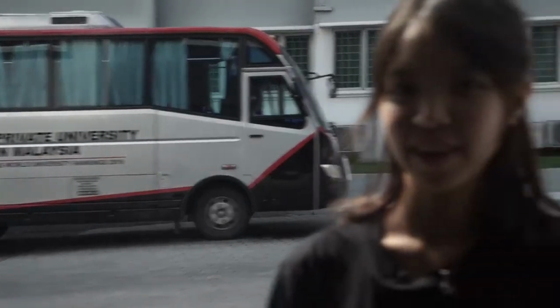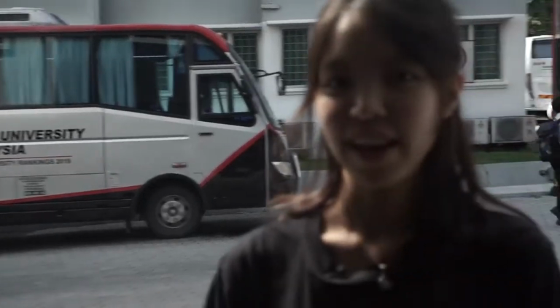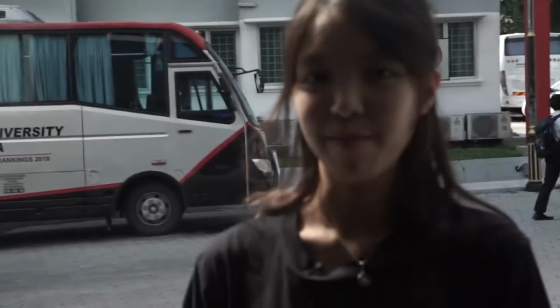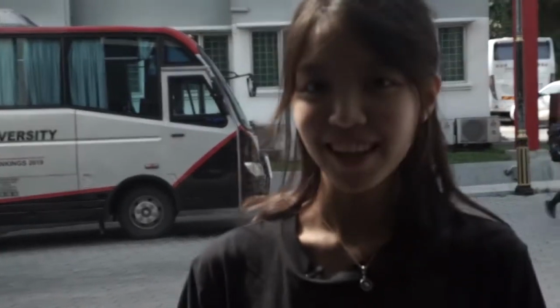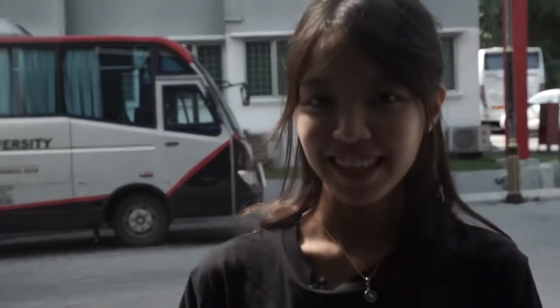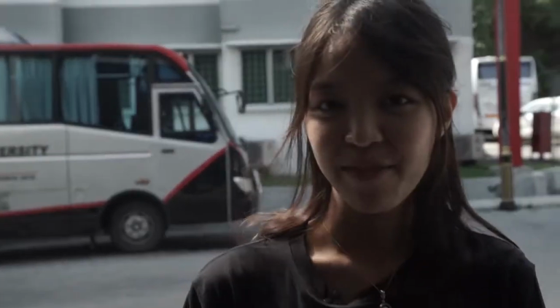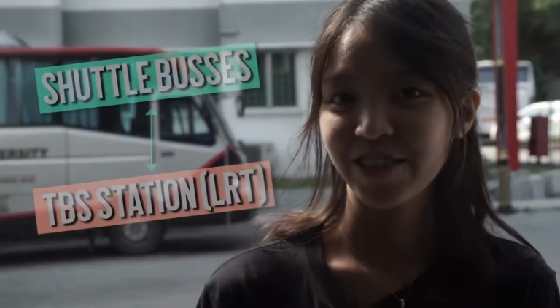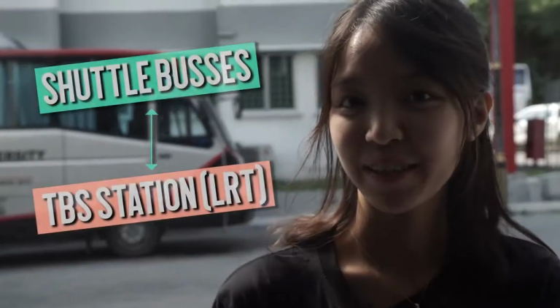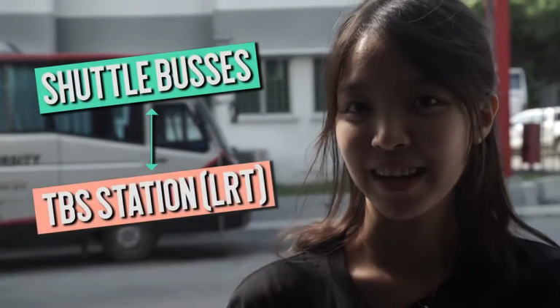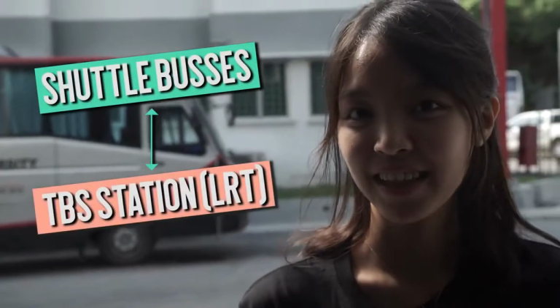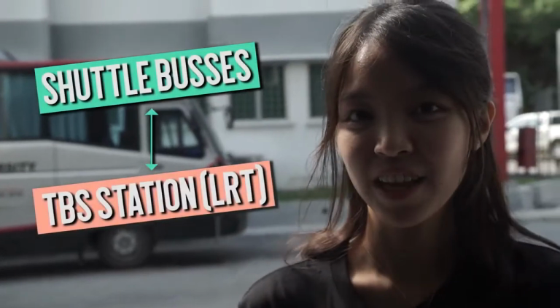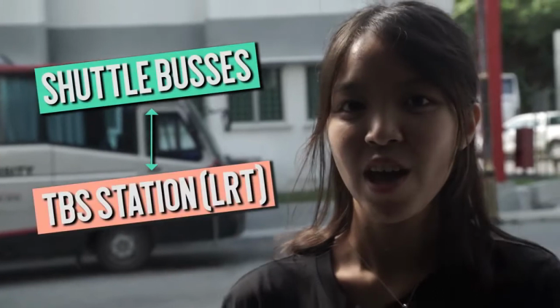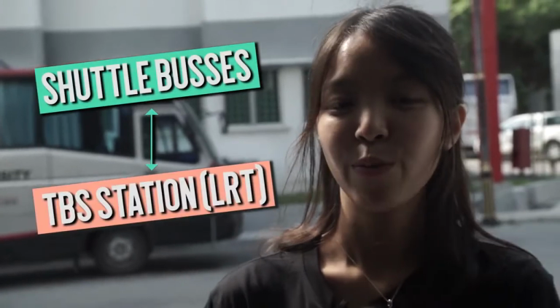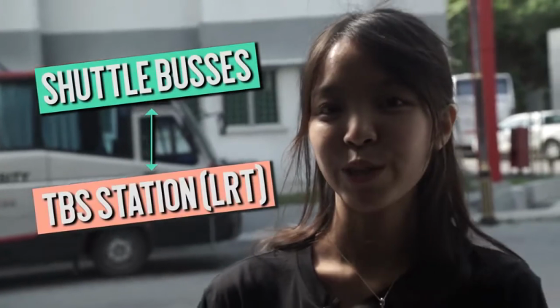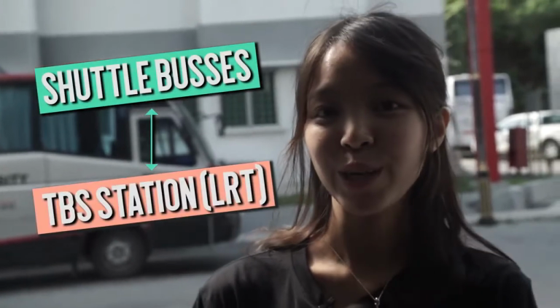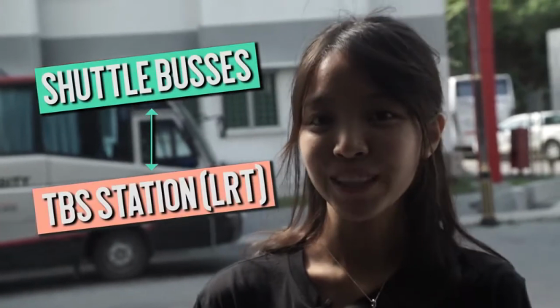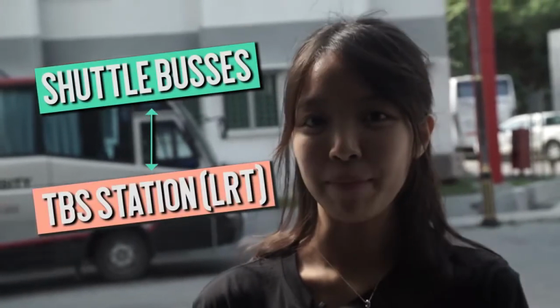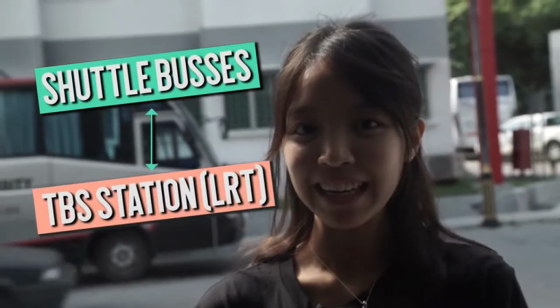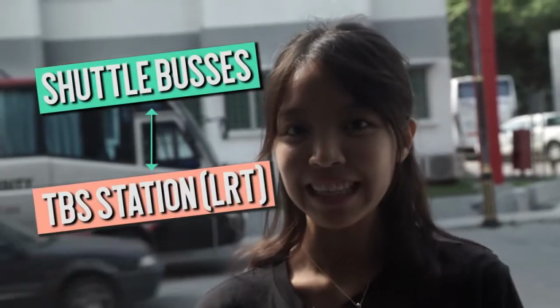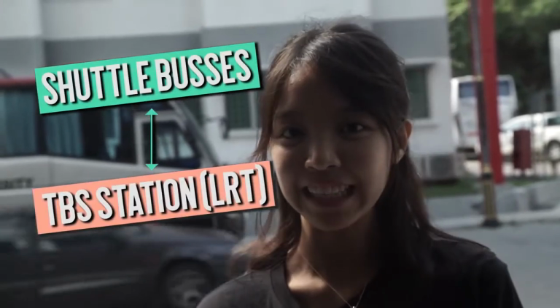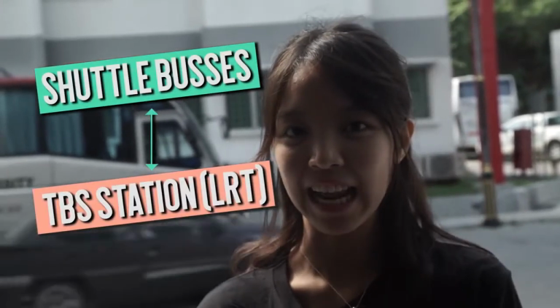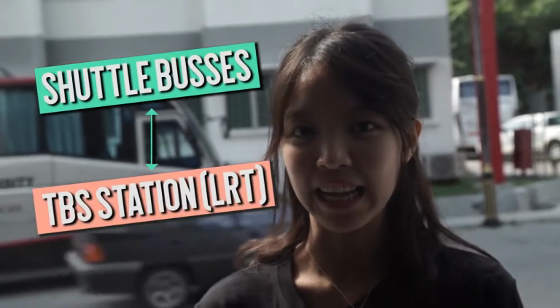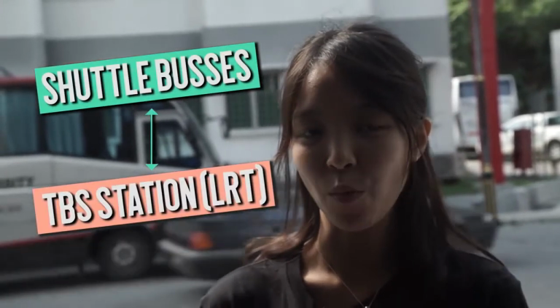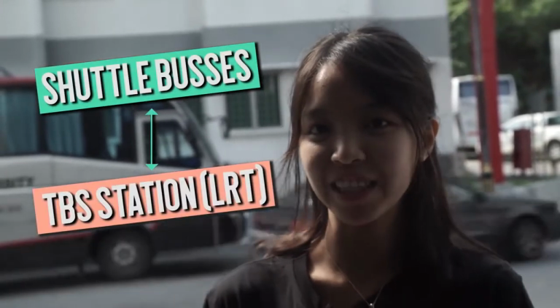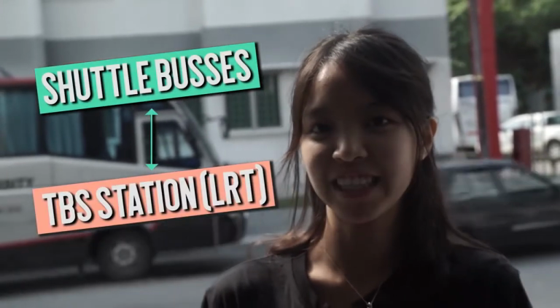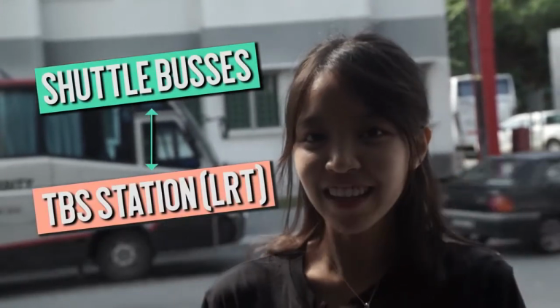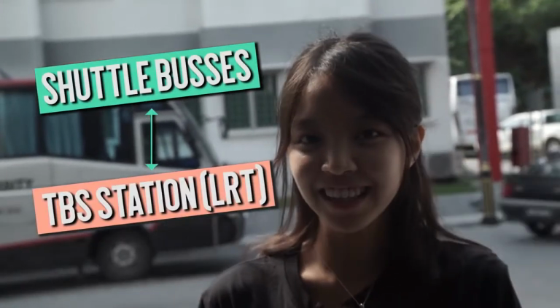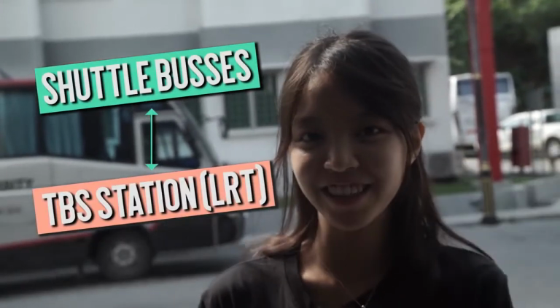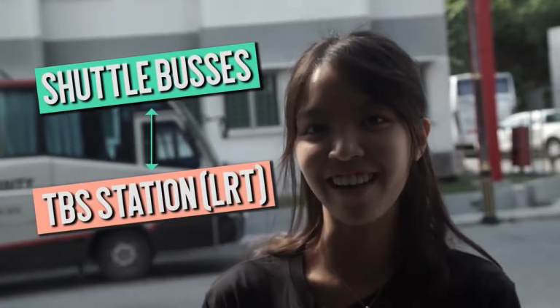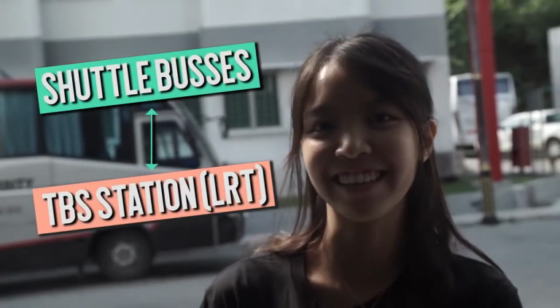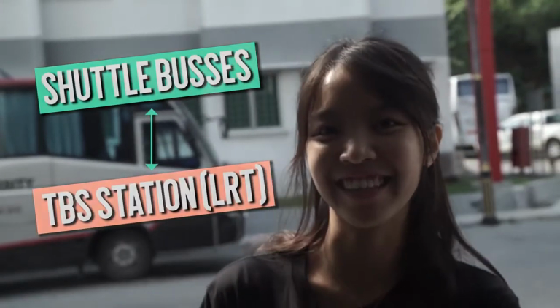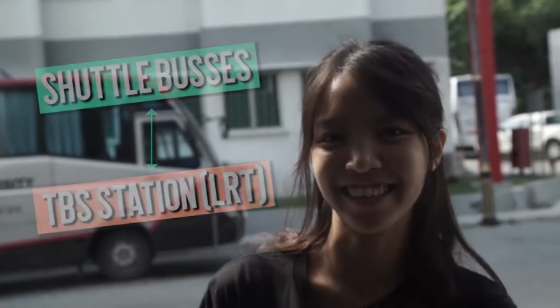At Block C, we have shuttle buses which go to Bandar Tasik Selatan, which is connected to the LRT station.